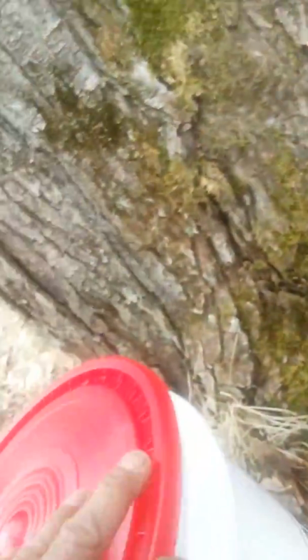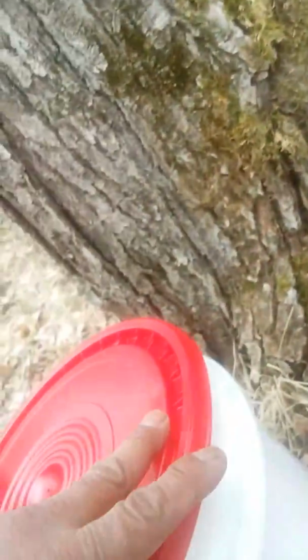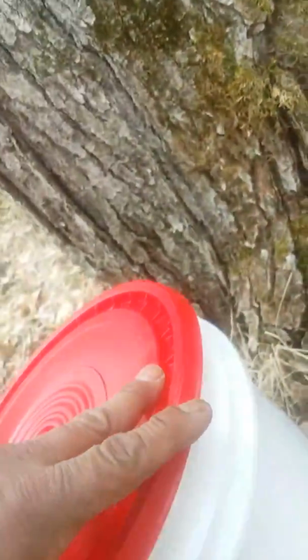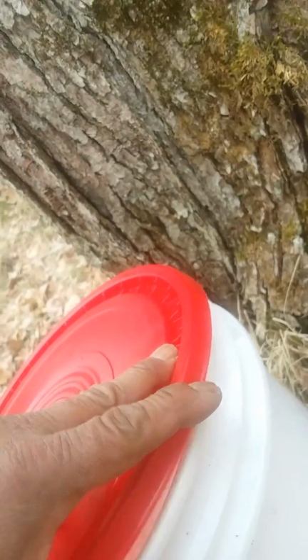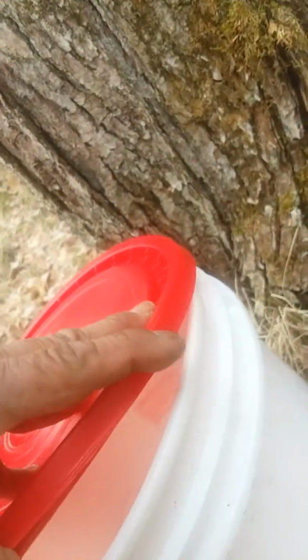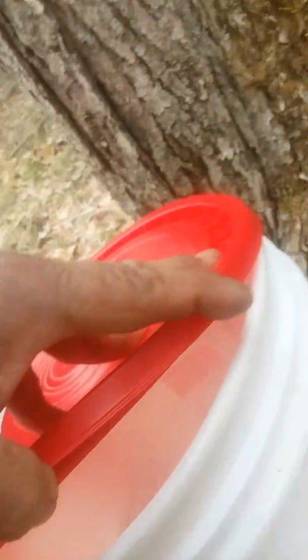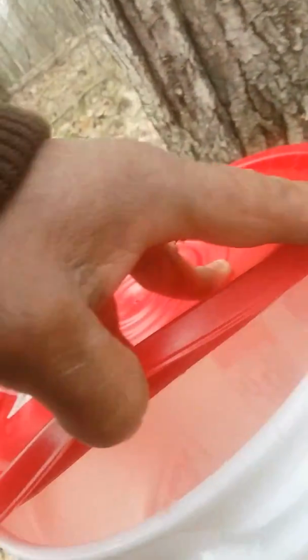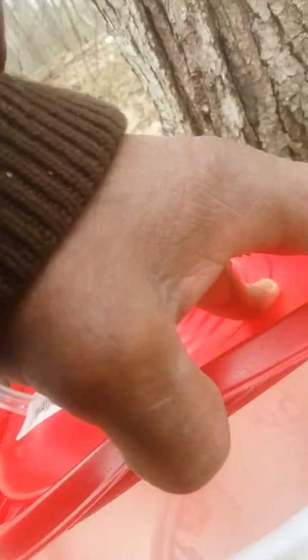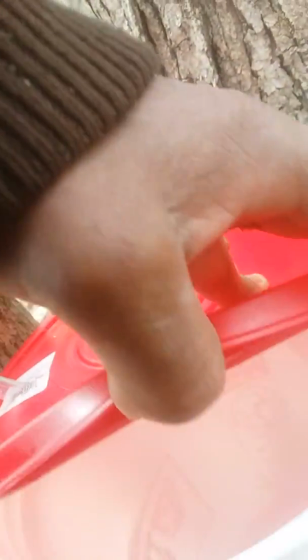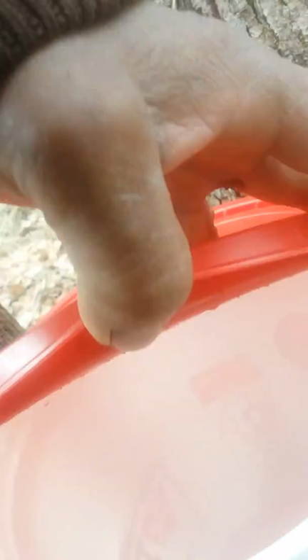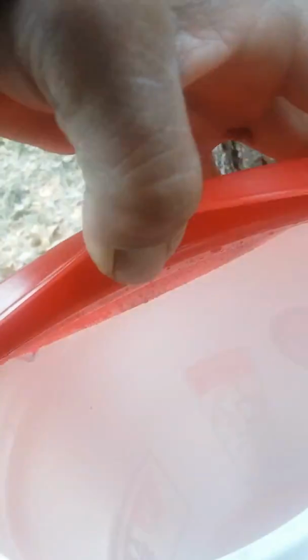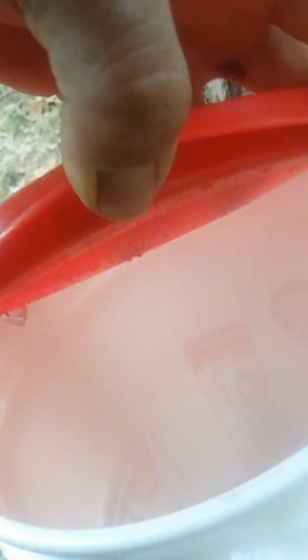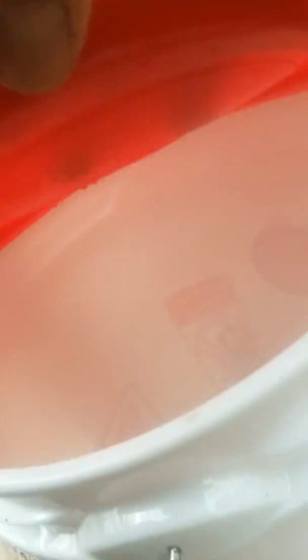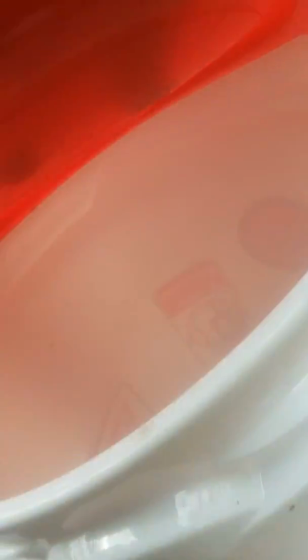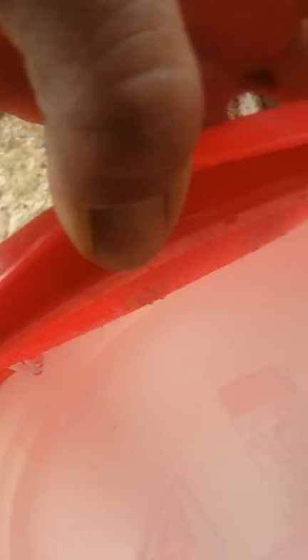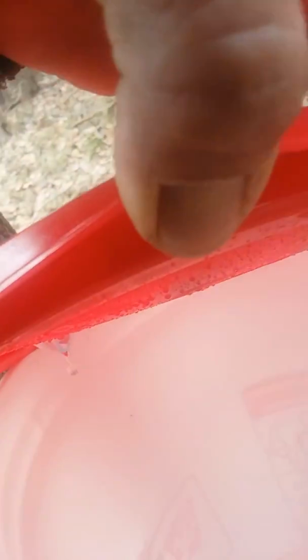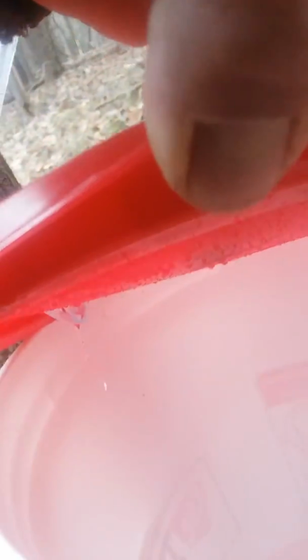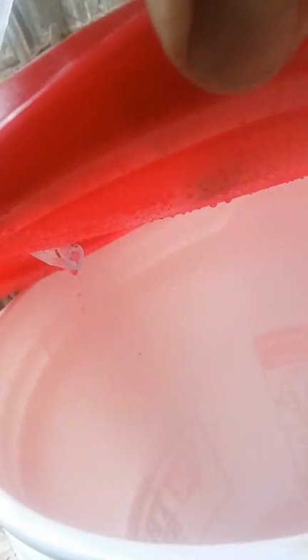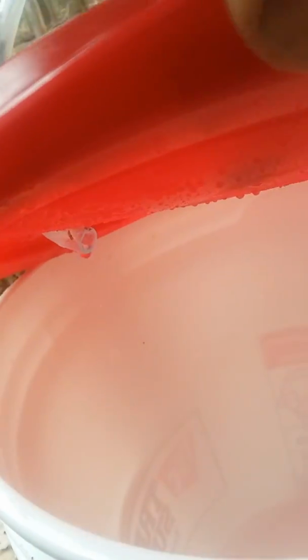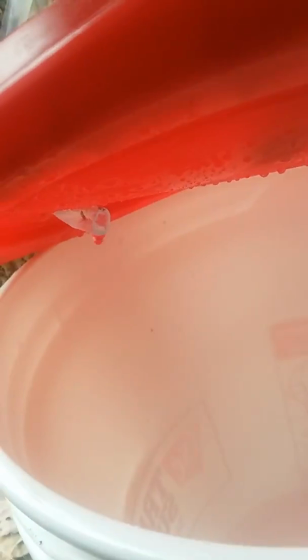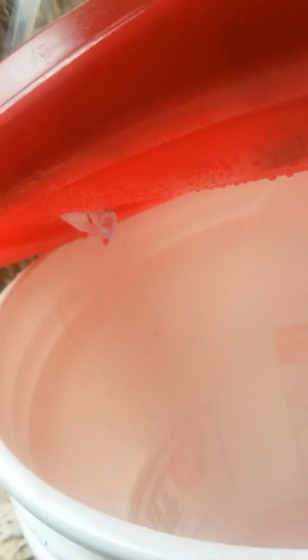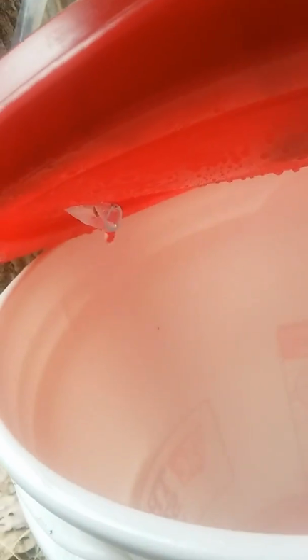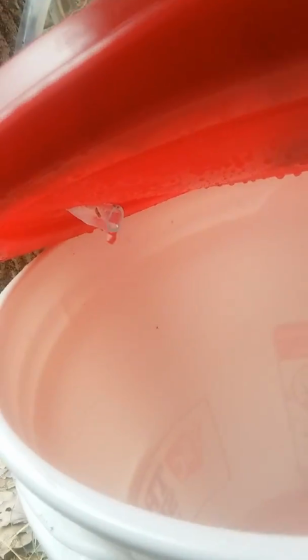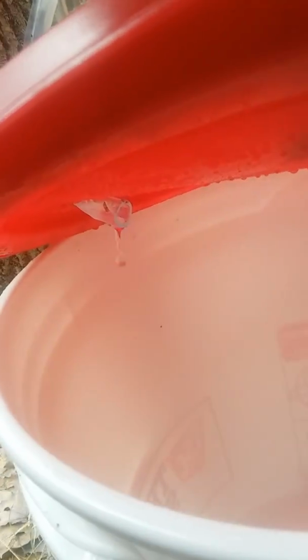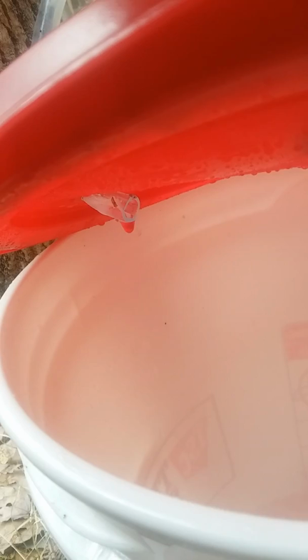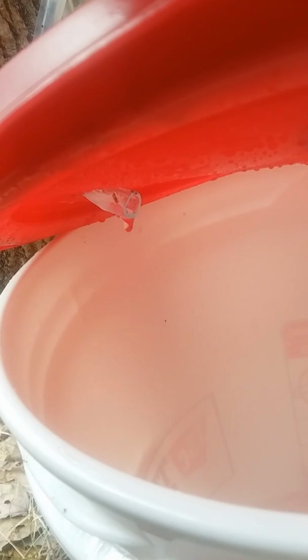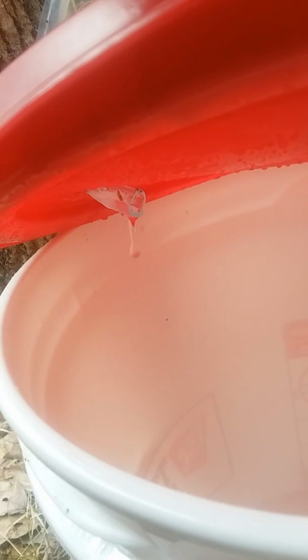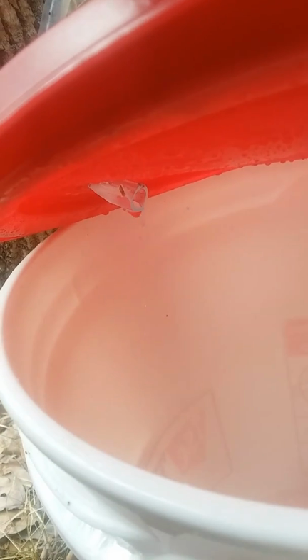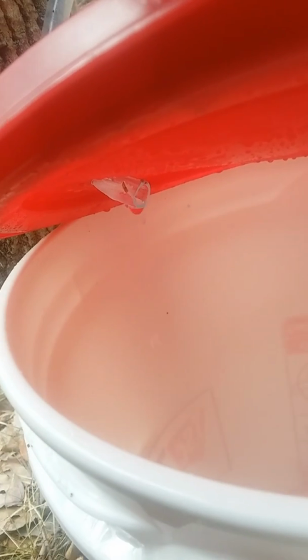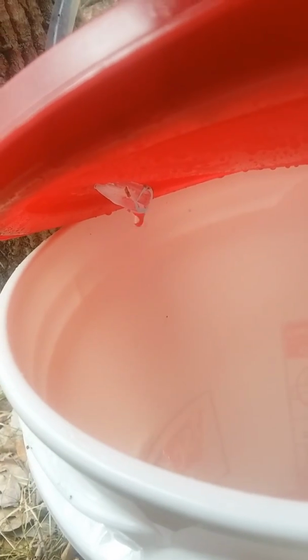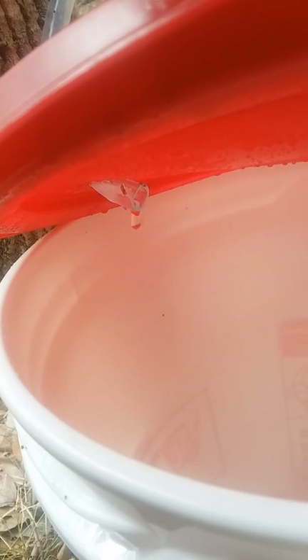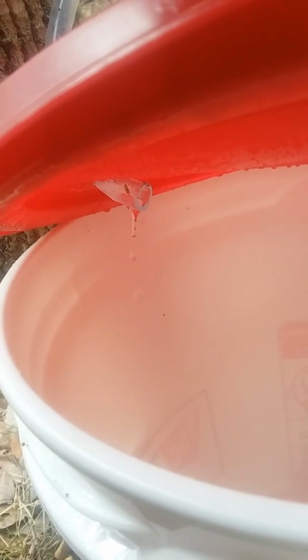You can see the hose. See it? It's dripping.